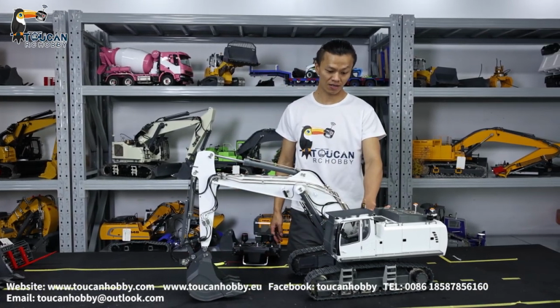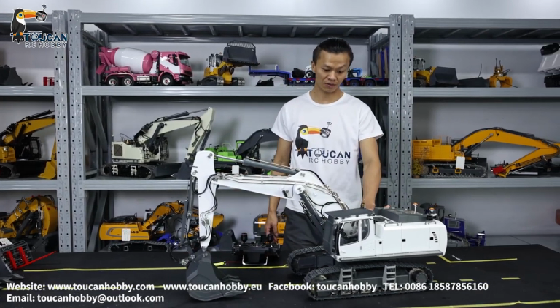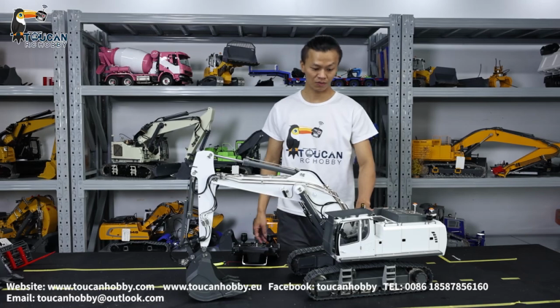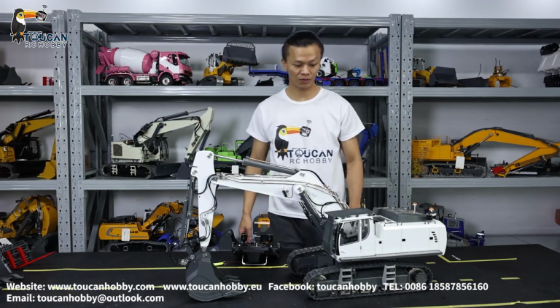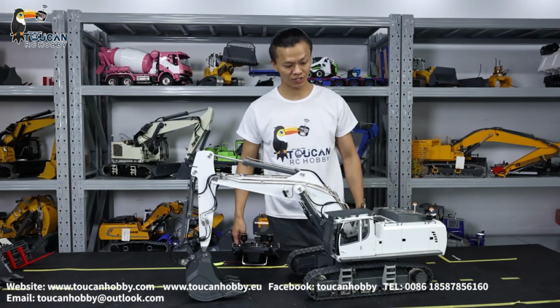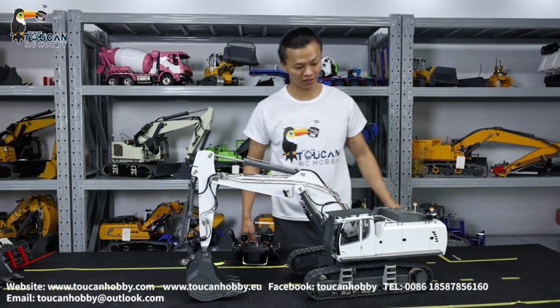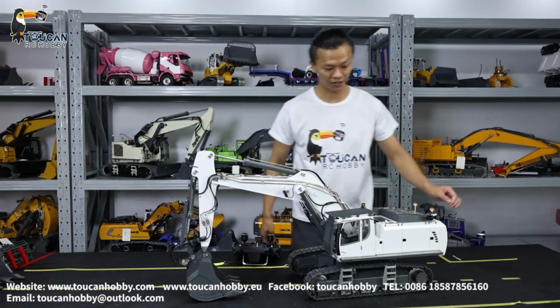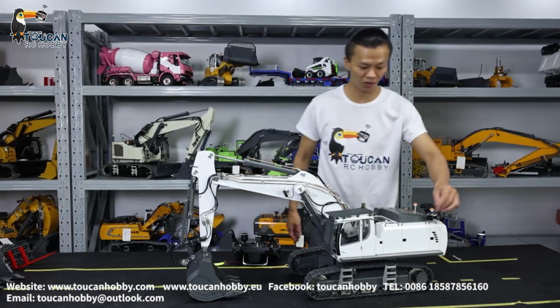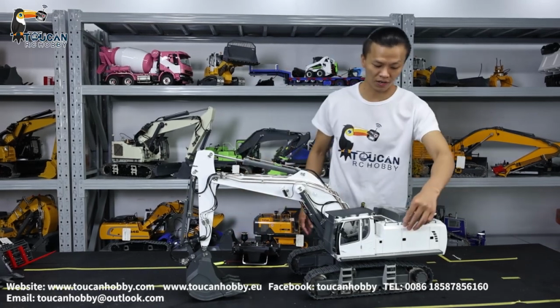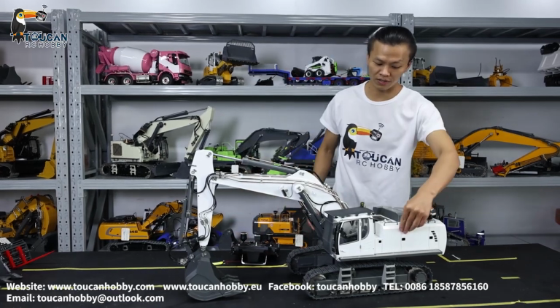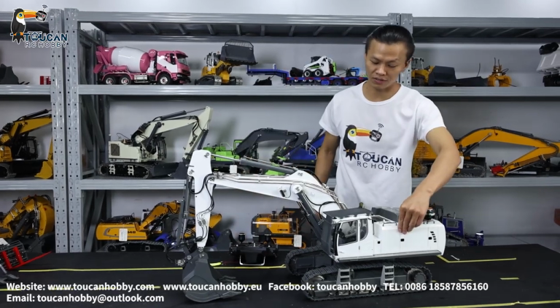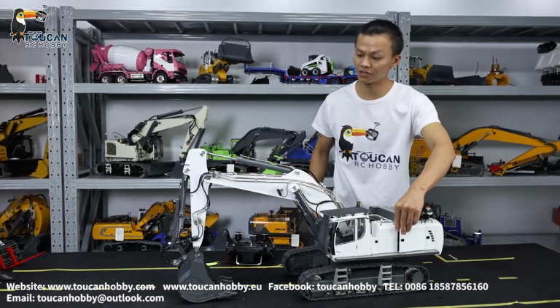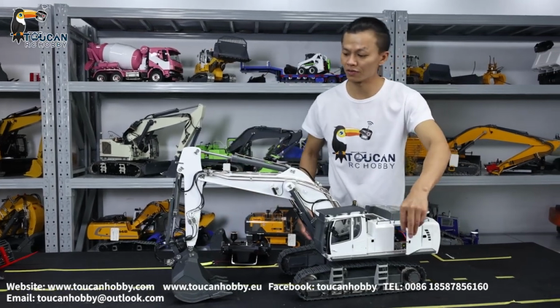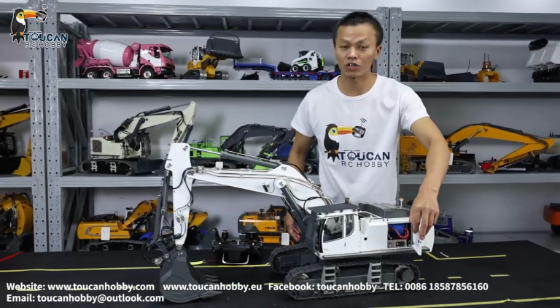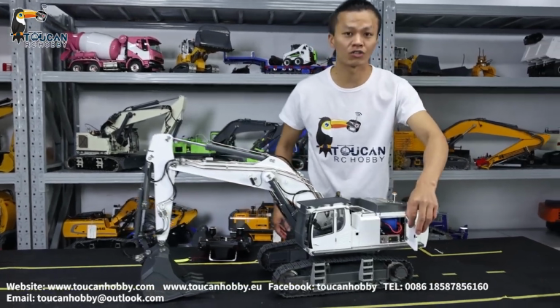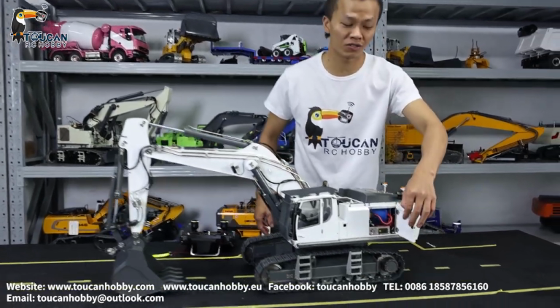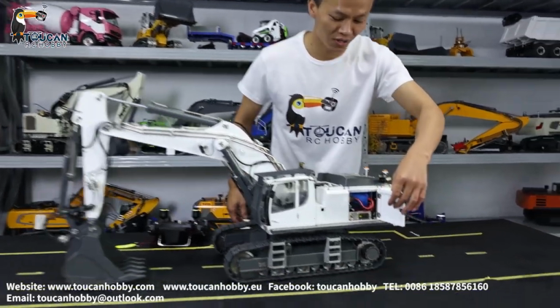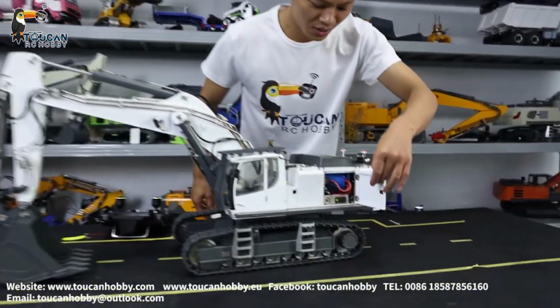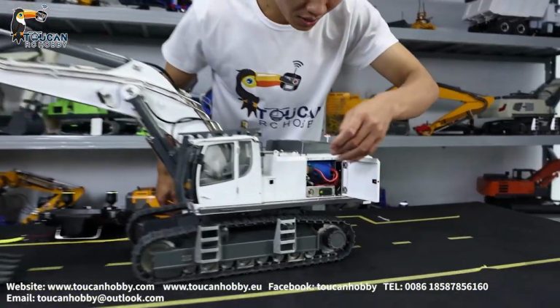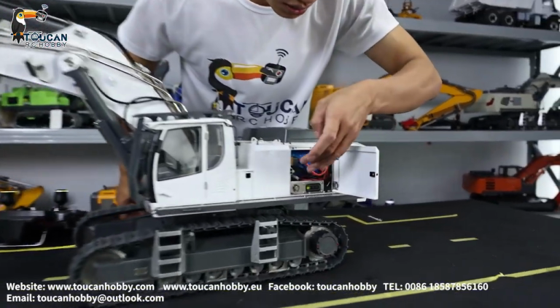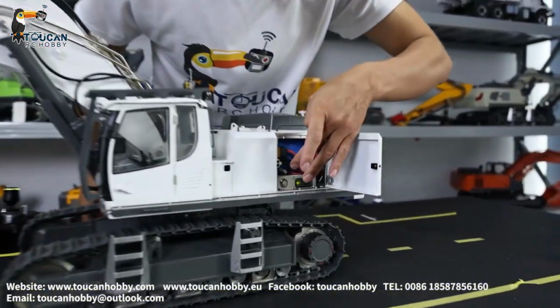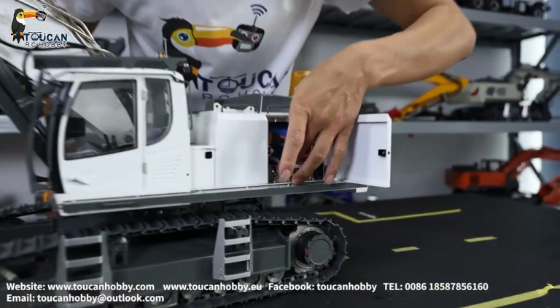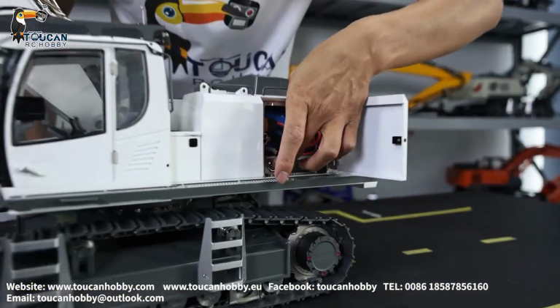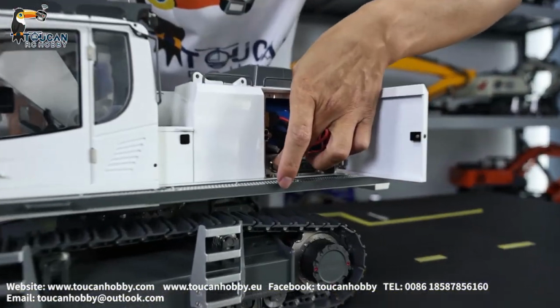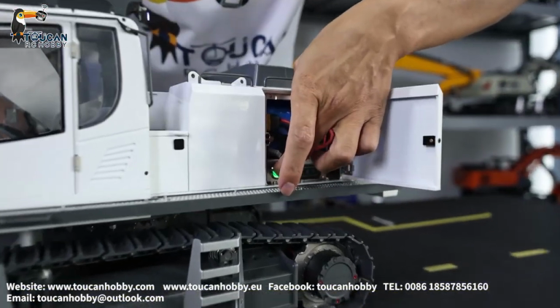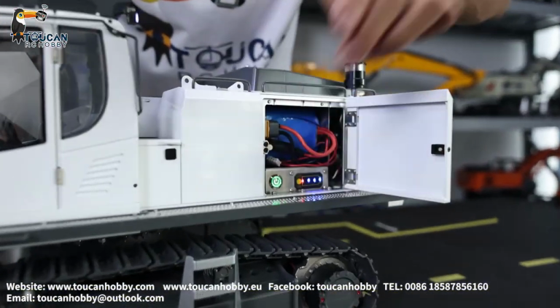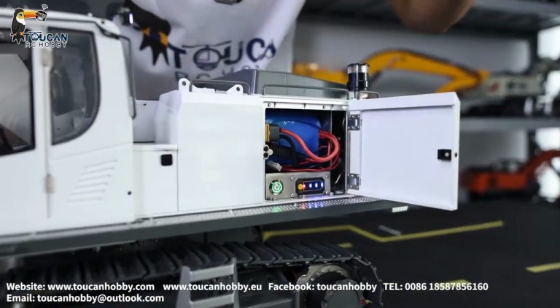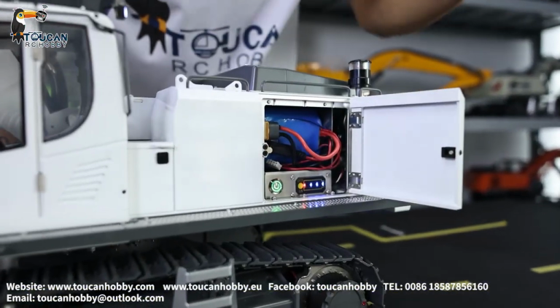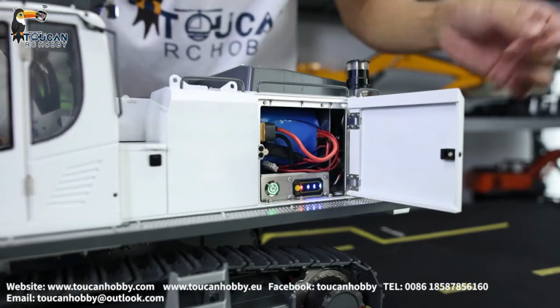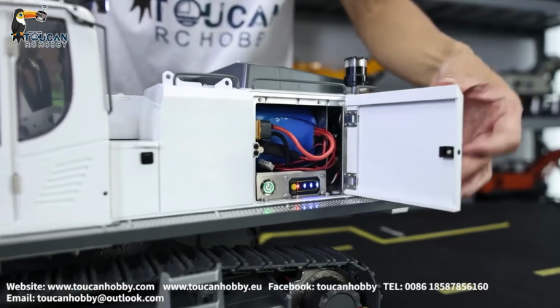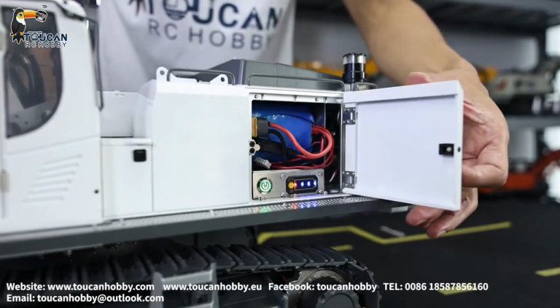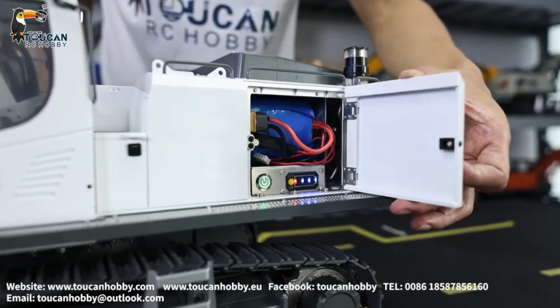We will start it, run it, see the functions, and we will see the details of this machine.